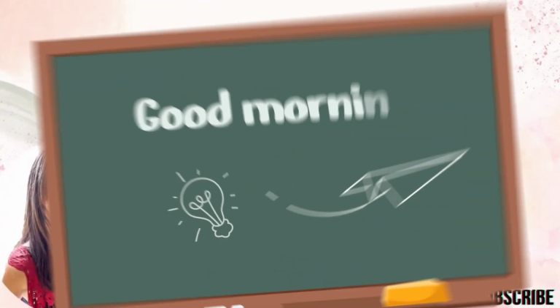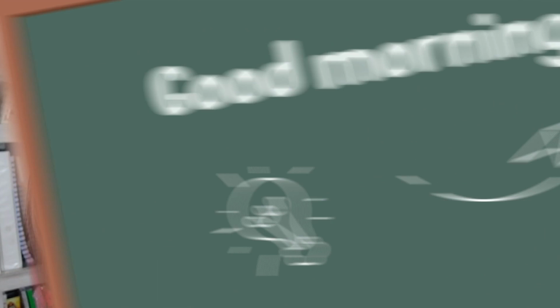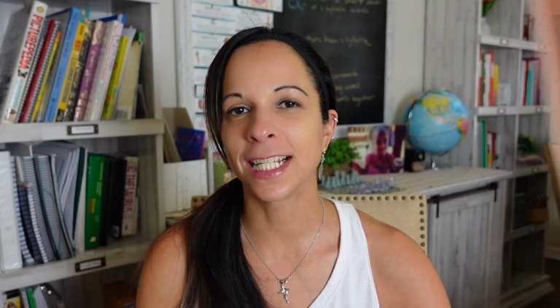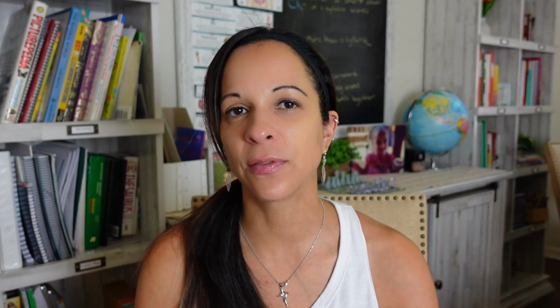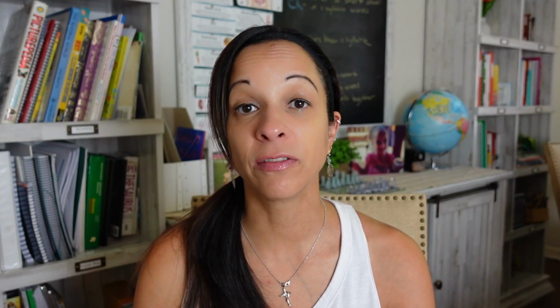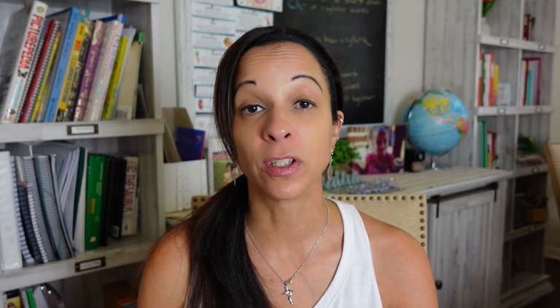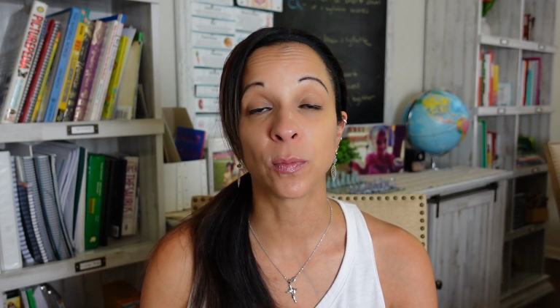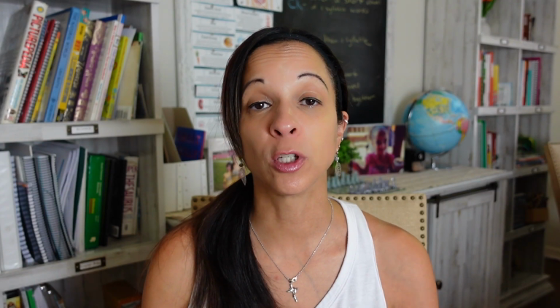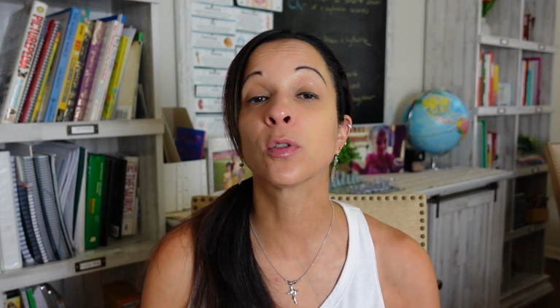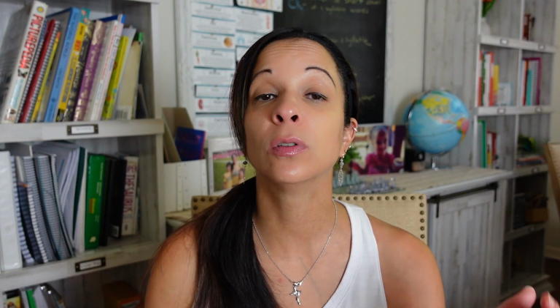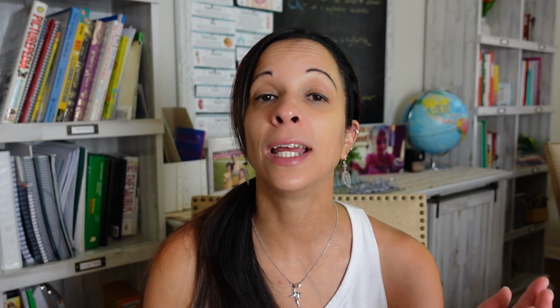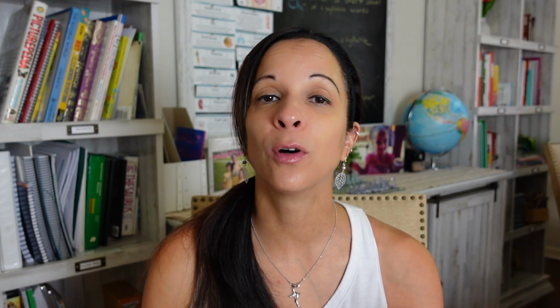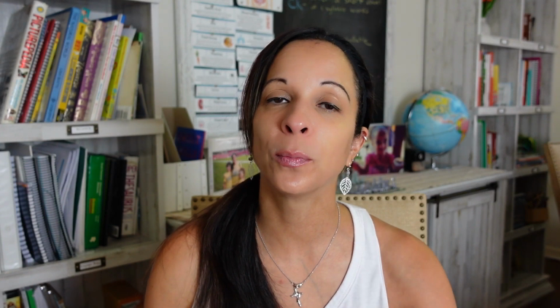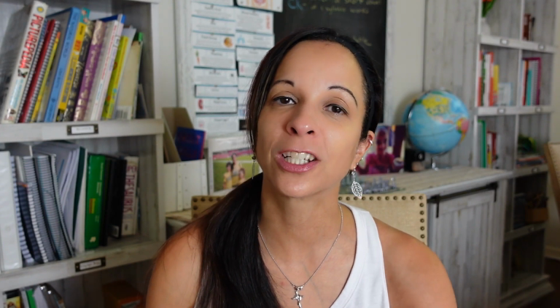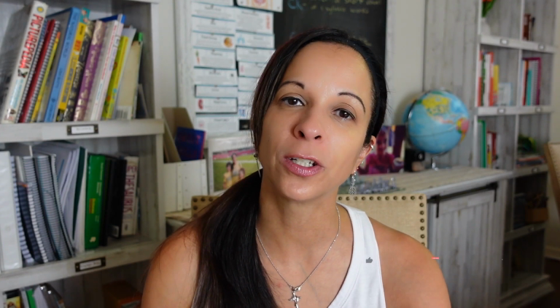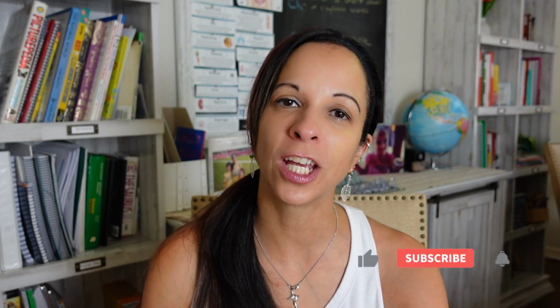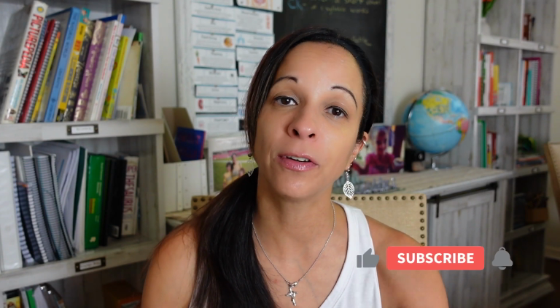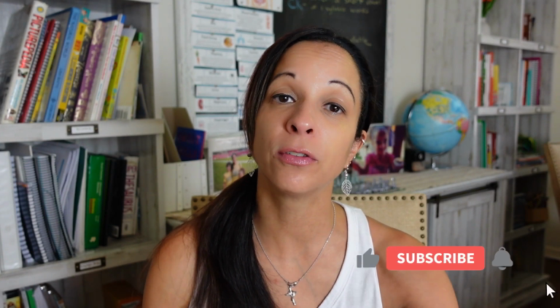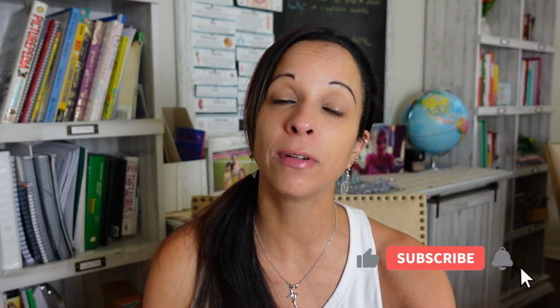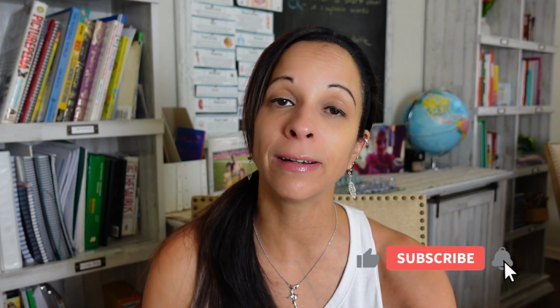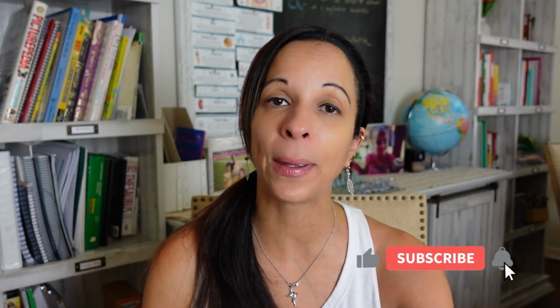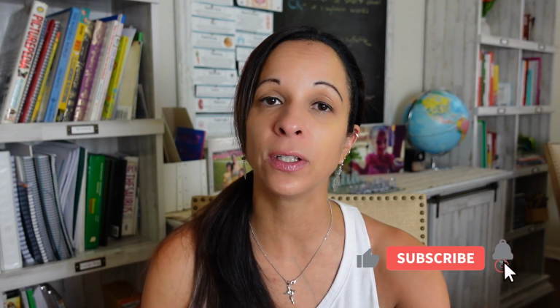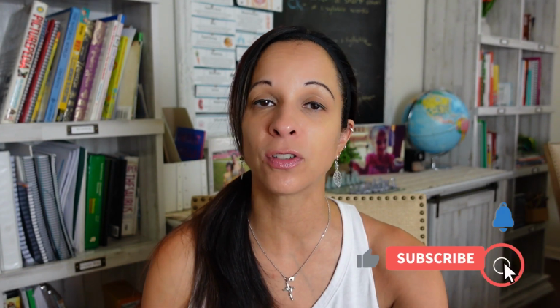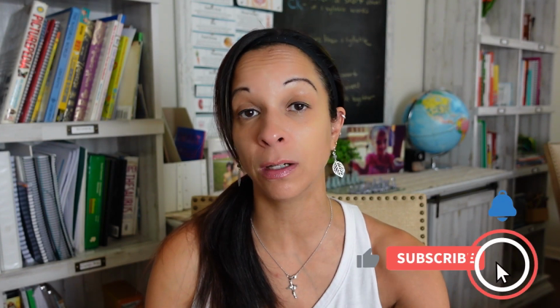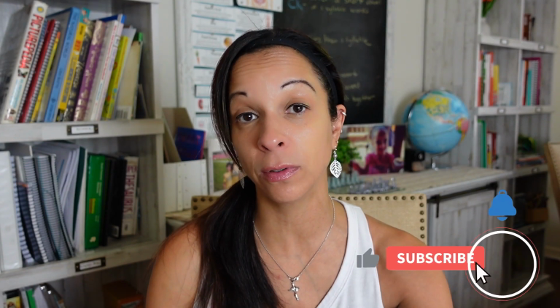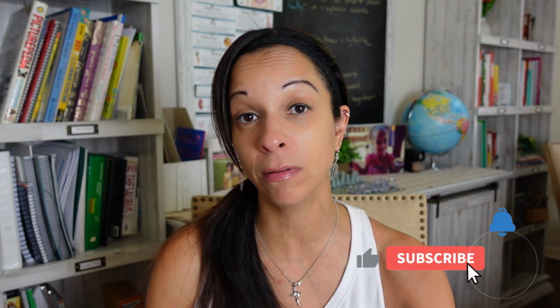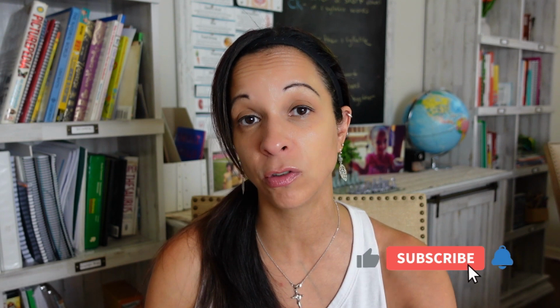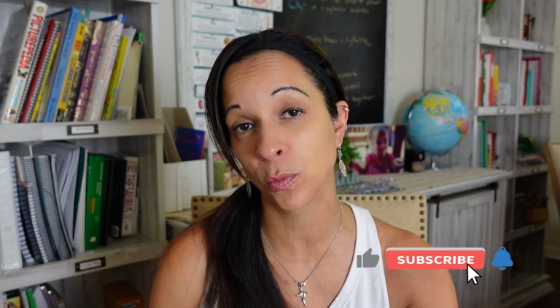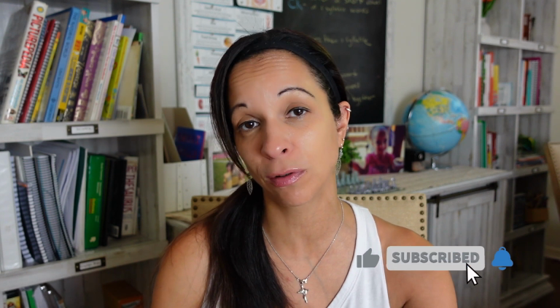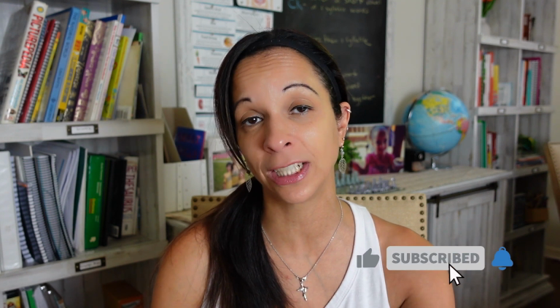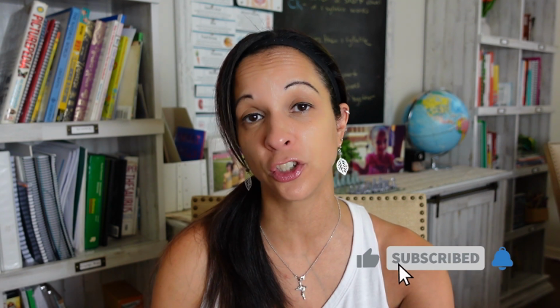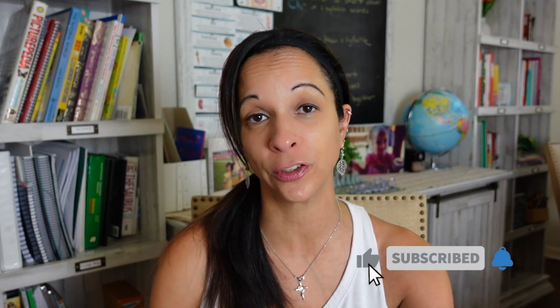Hey guys, it's Vonnie from Mrs. Mom's Homeschool, and welcome back to my channel. If you're new here, I make videos to help you on your homeschooling journey.